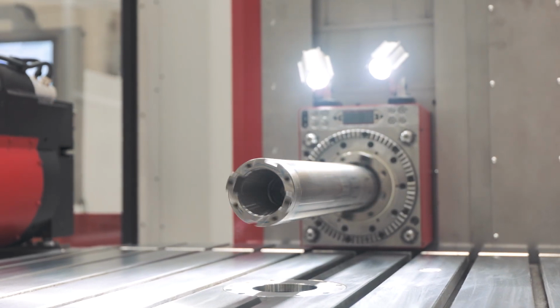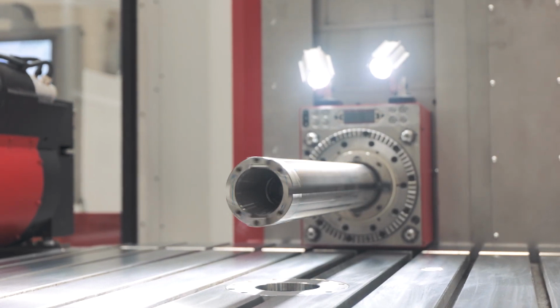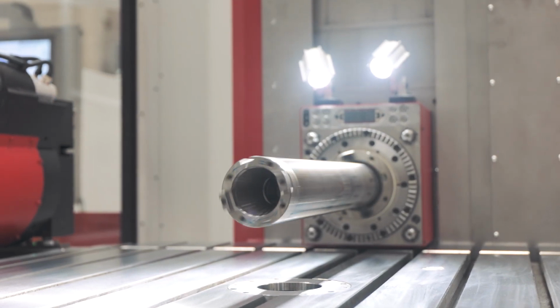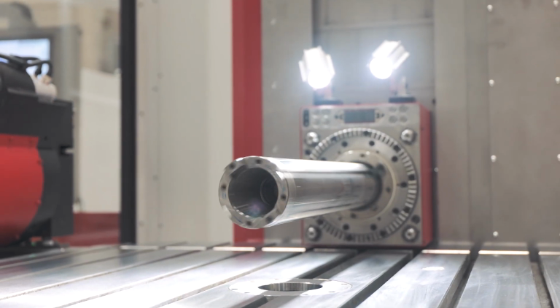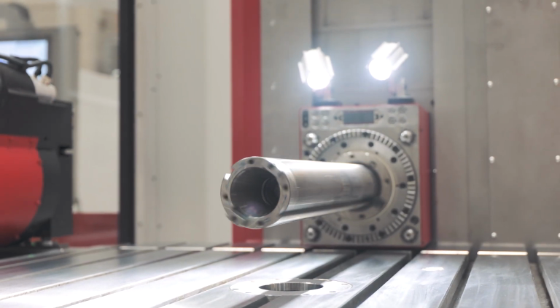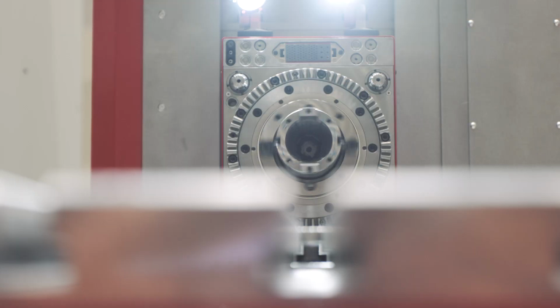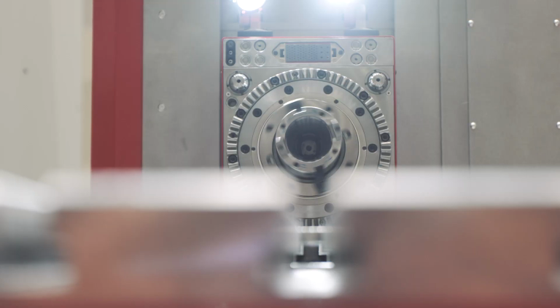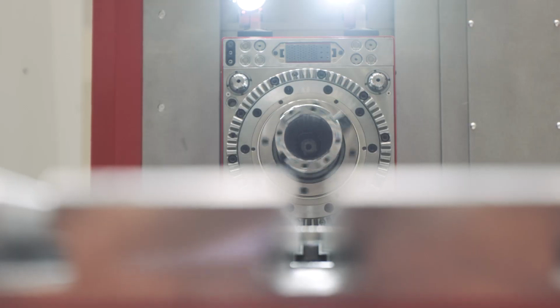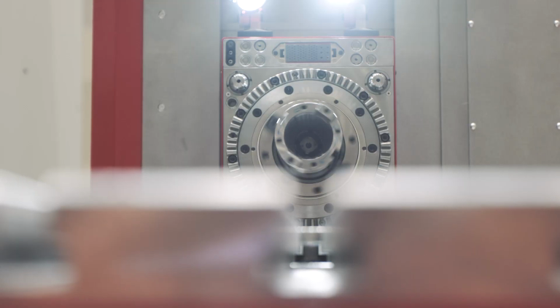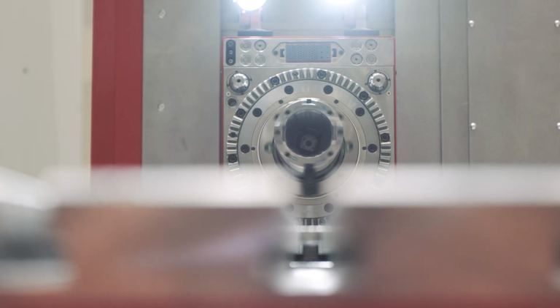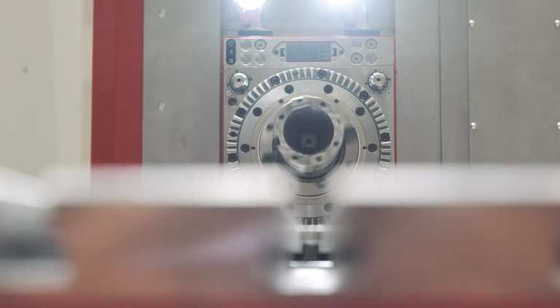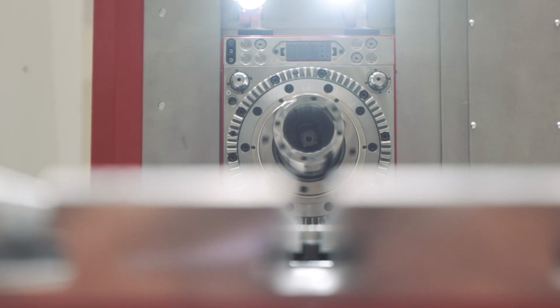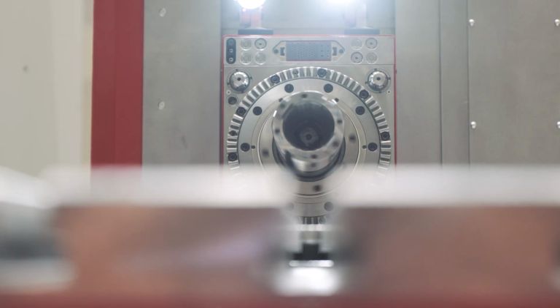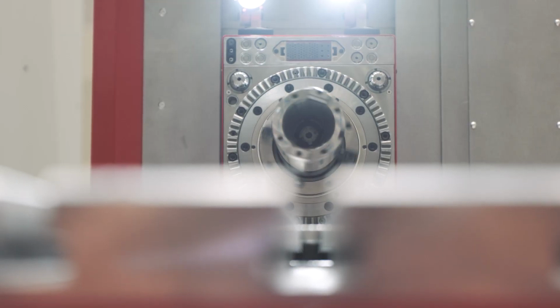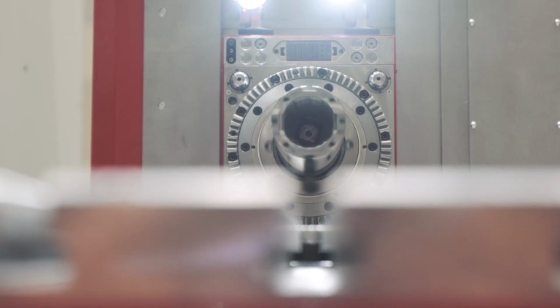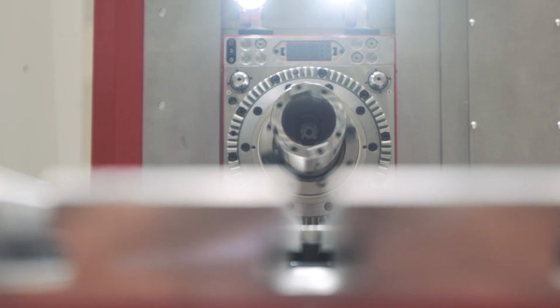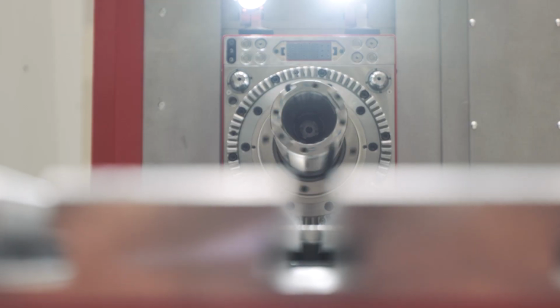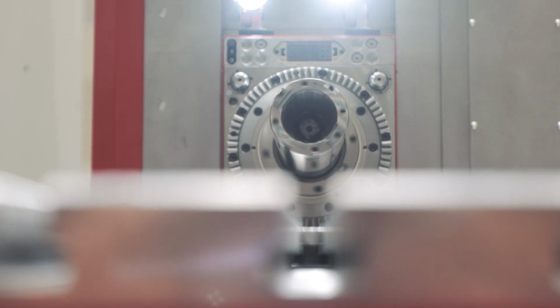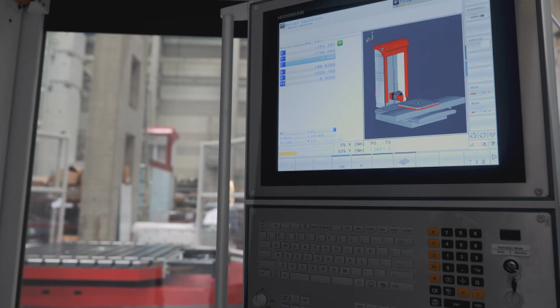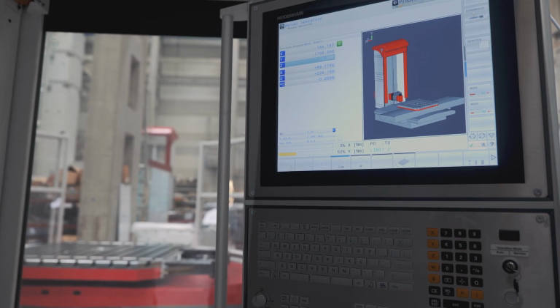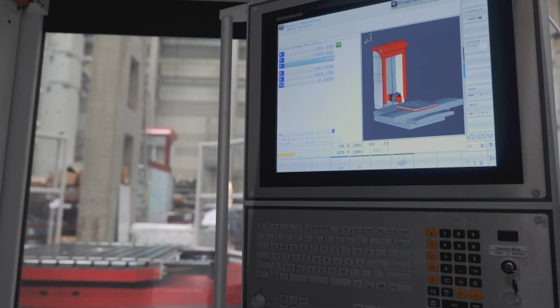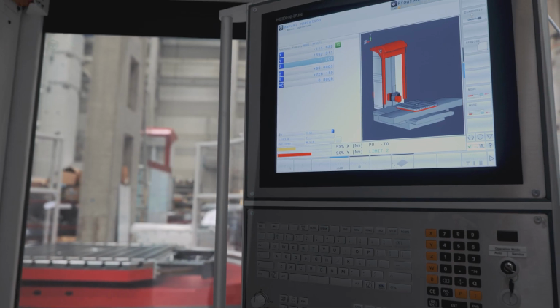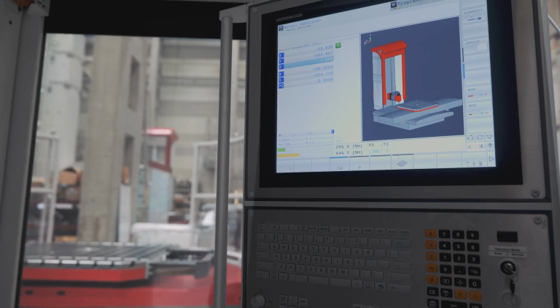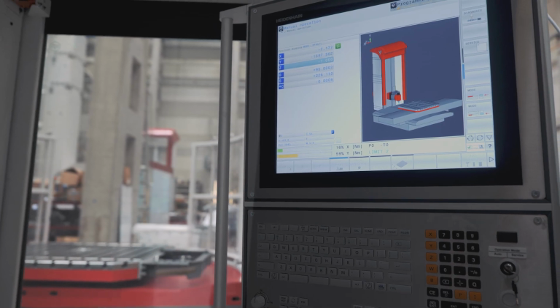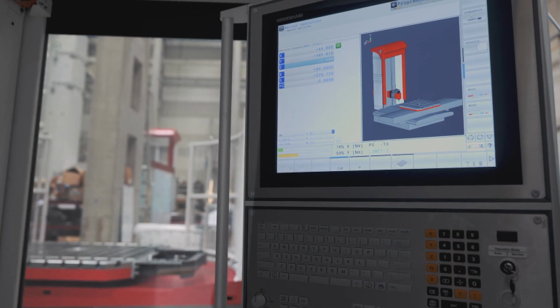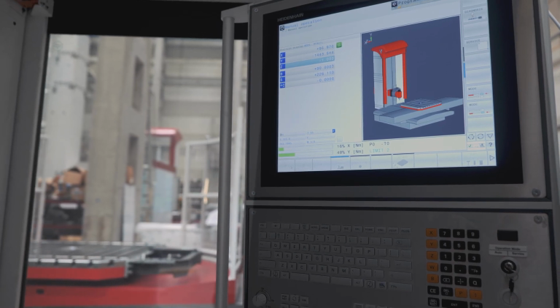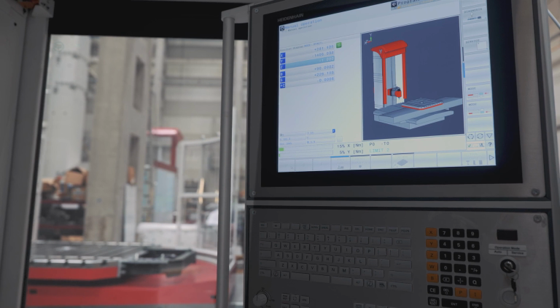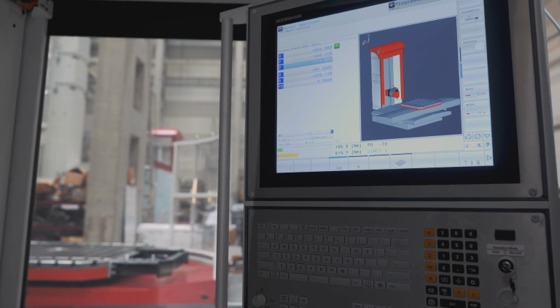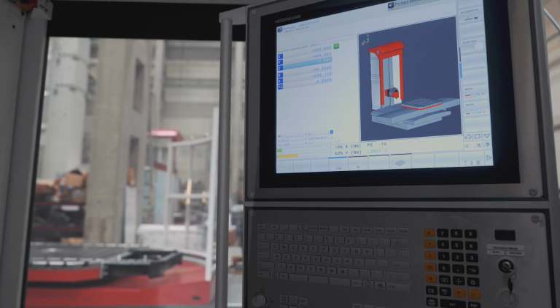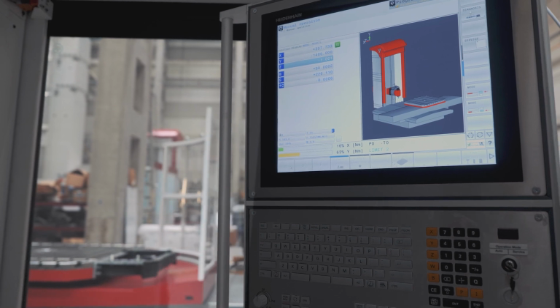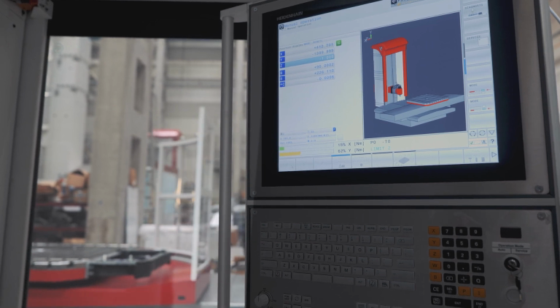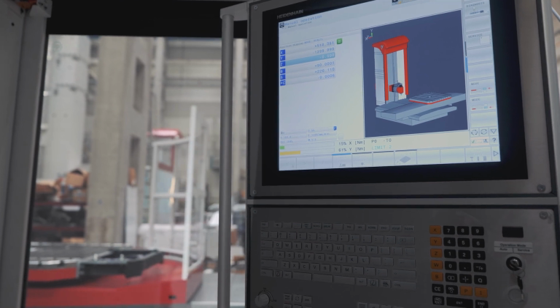The spindle diameter is either 100 millimeters as standard or 110 millimeters as an option.